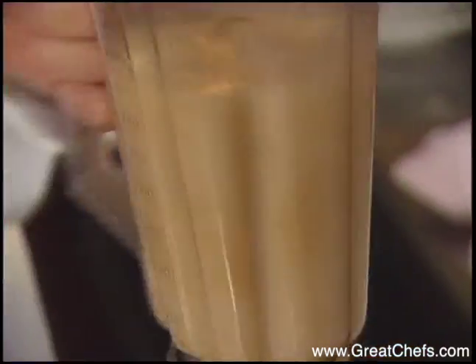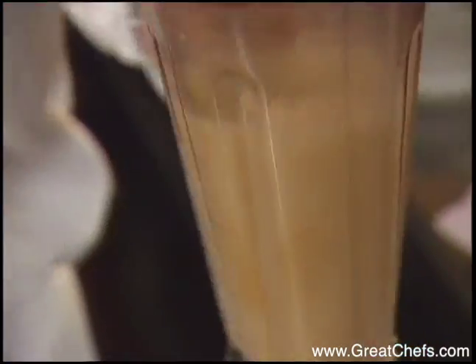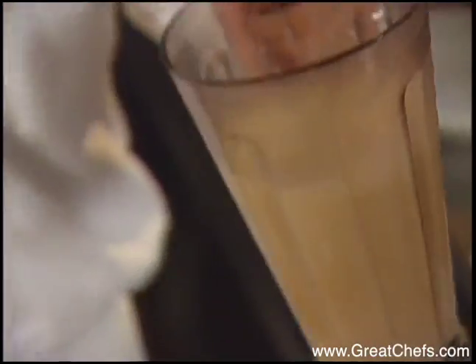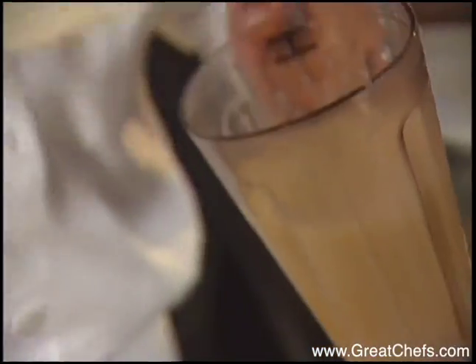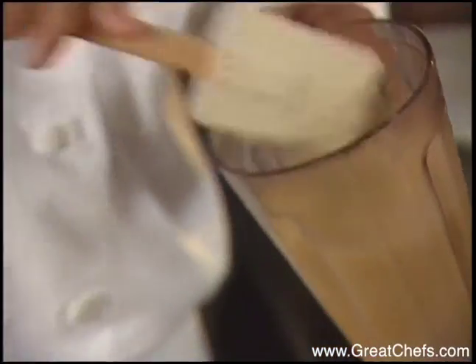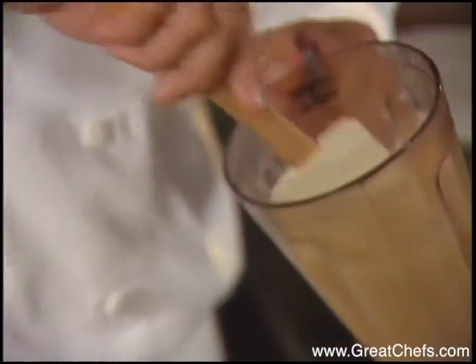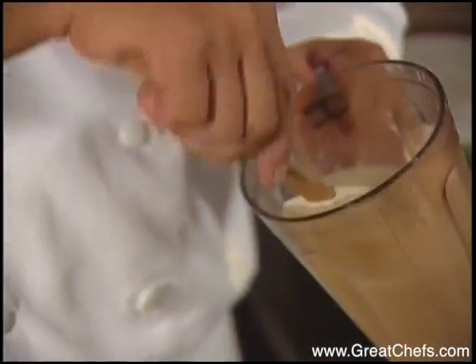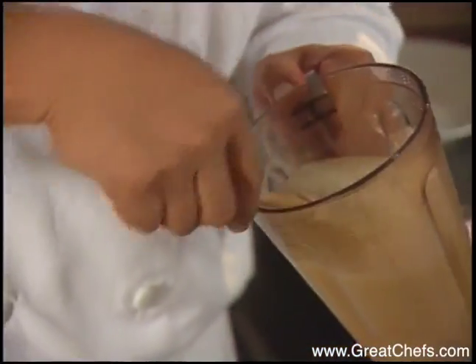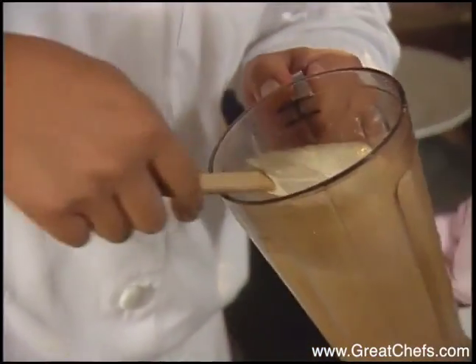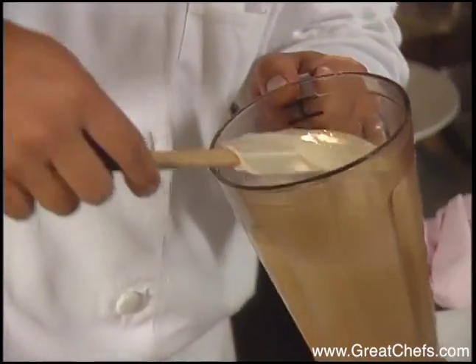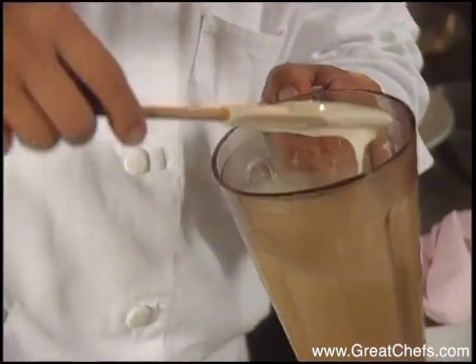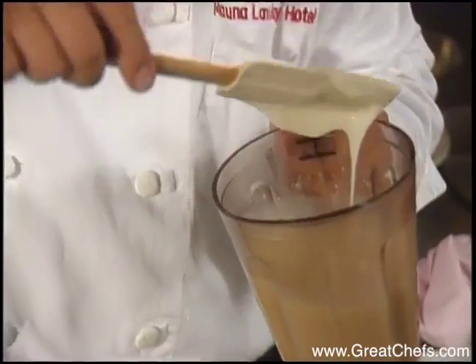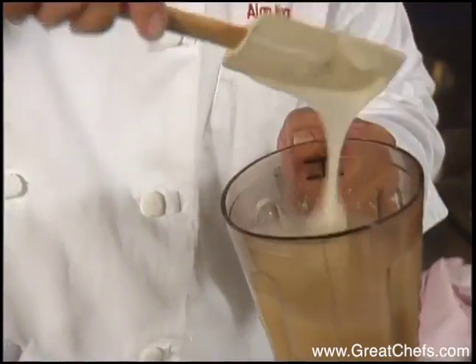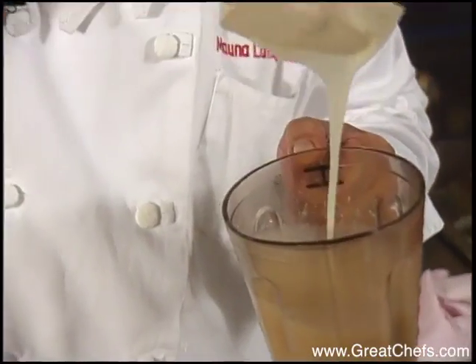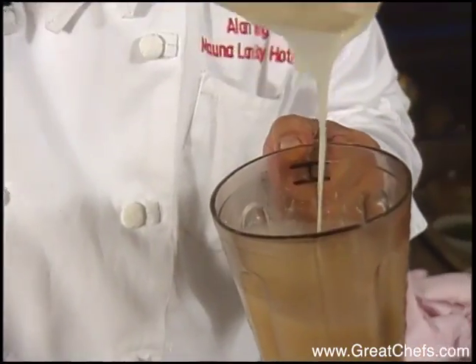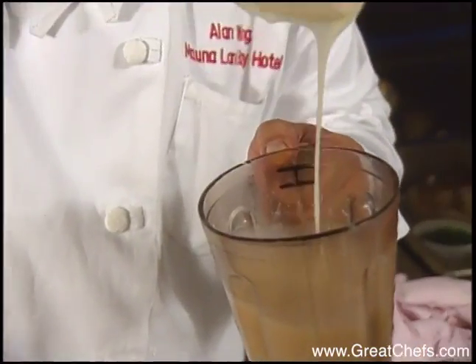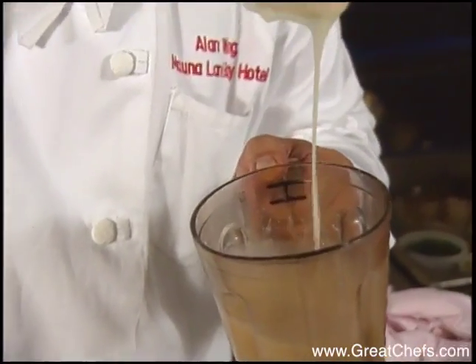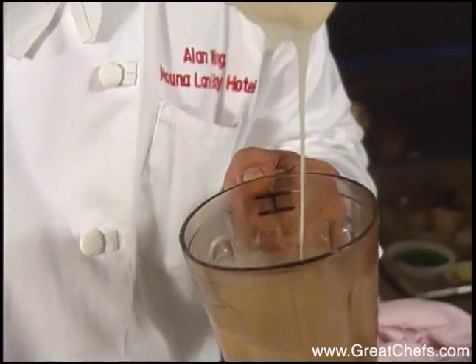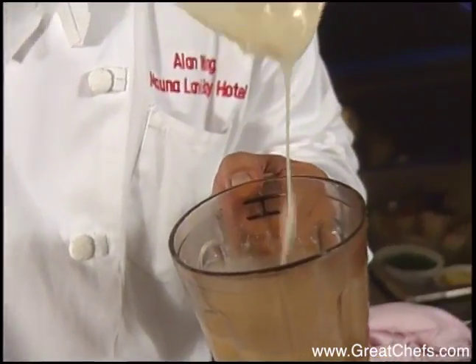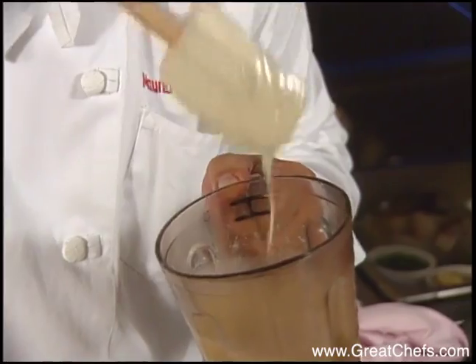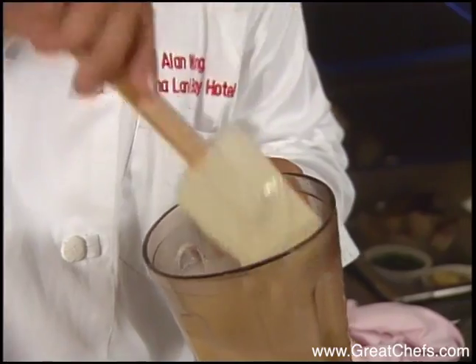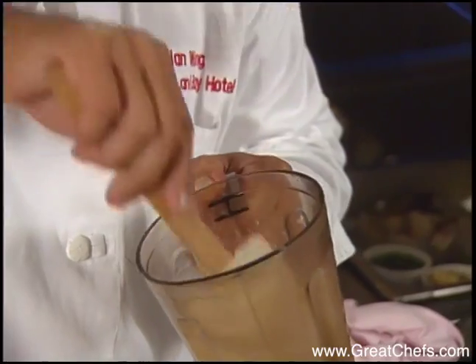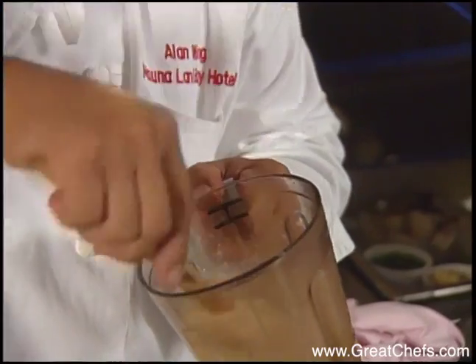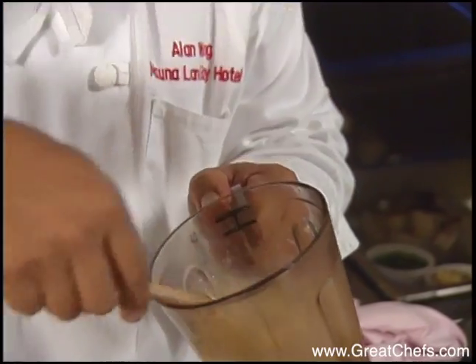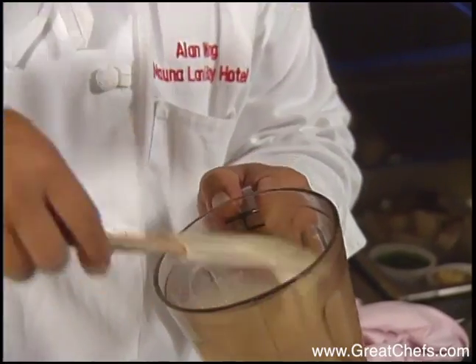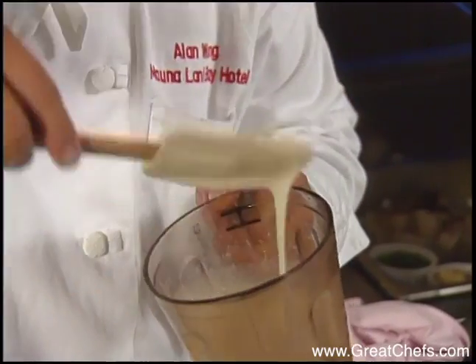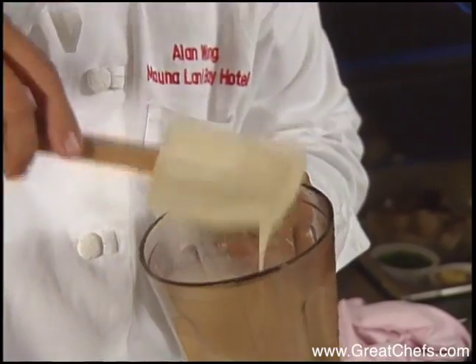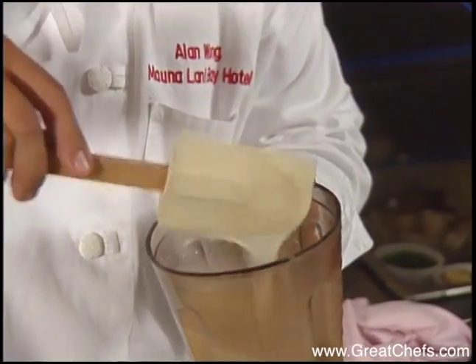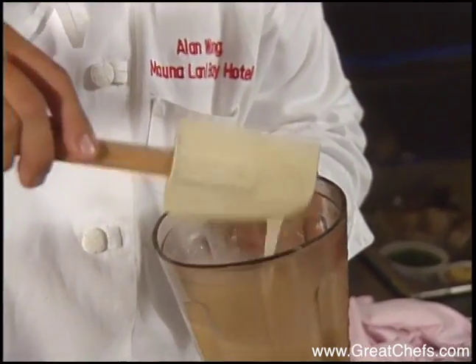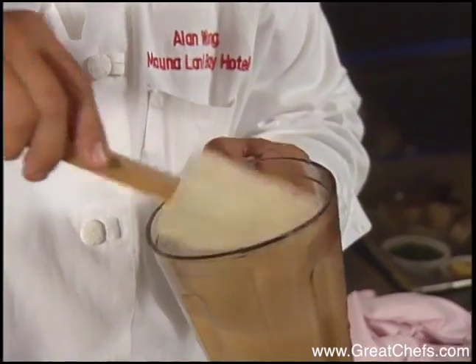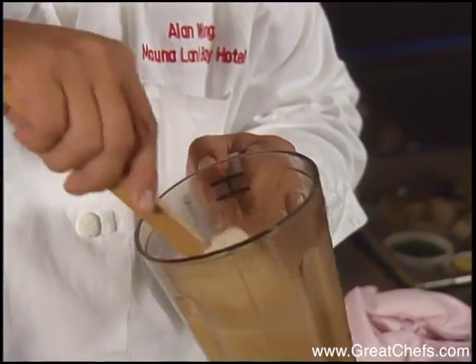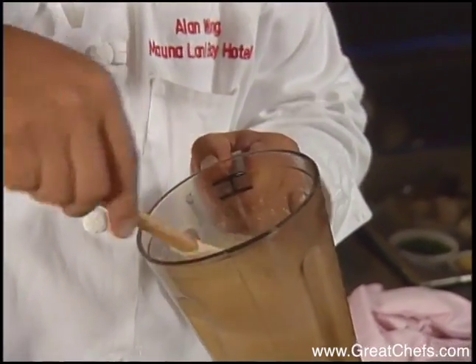So basically you have it at a consistency of like warm honey, kind of syrupy.